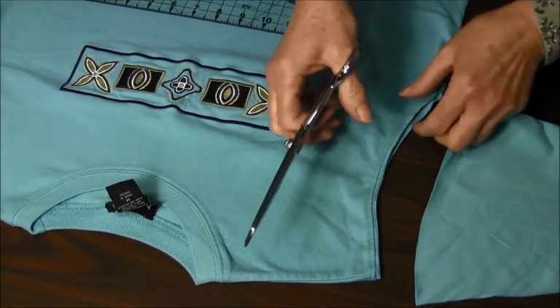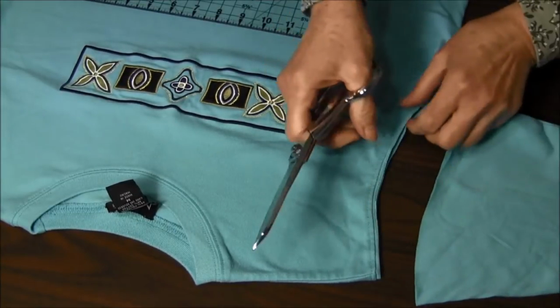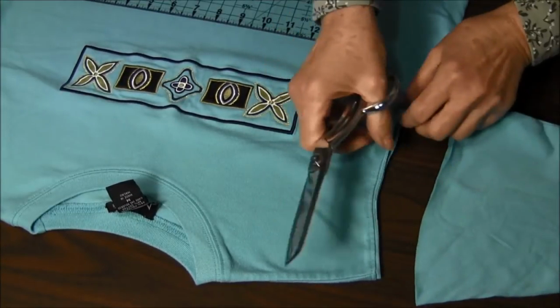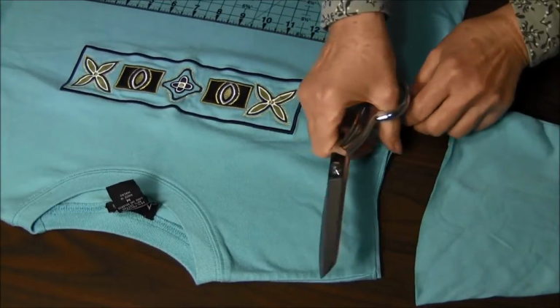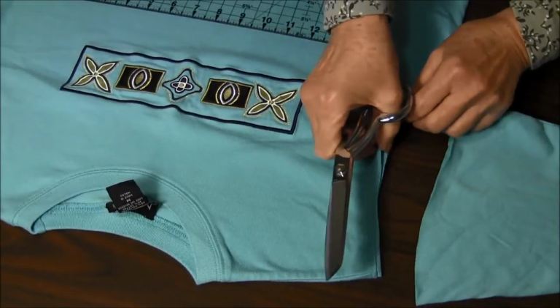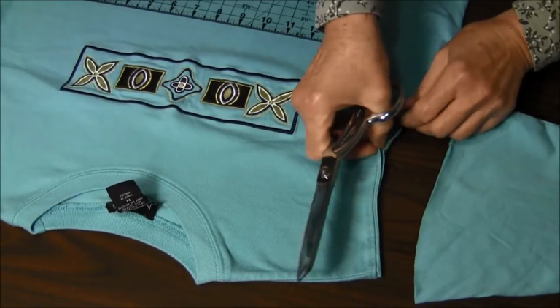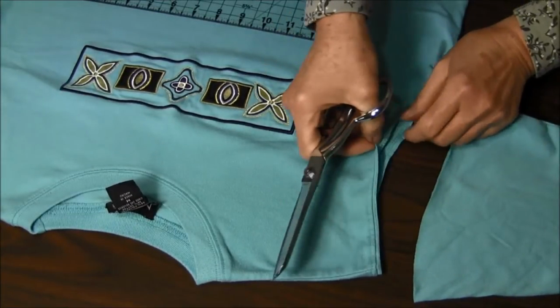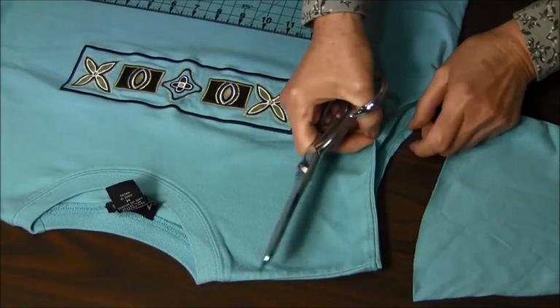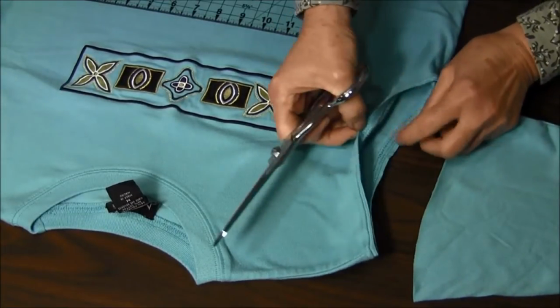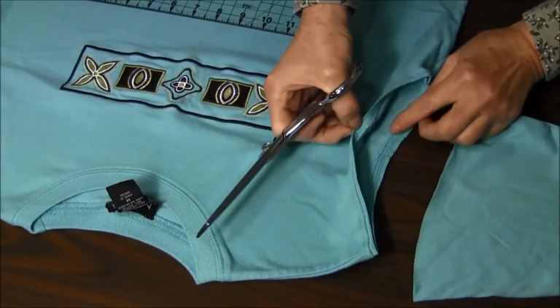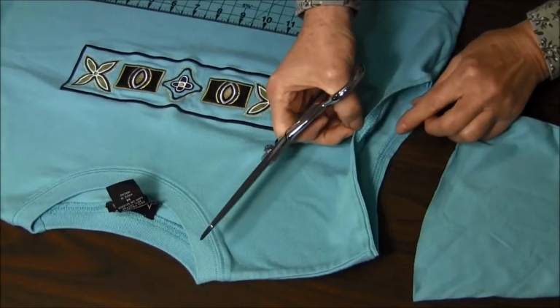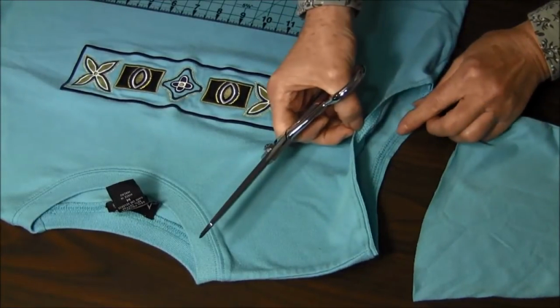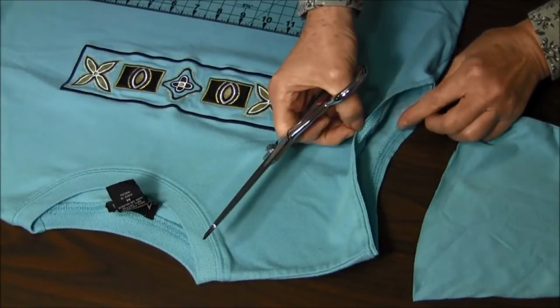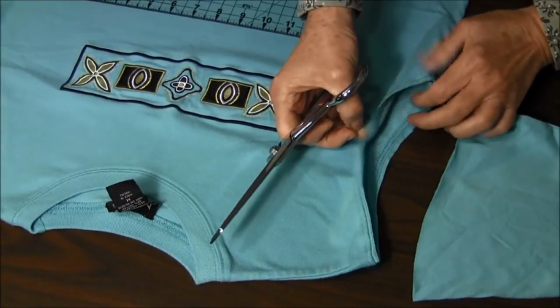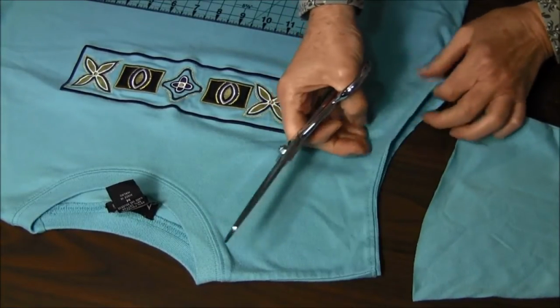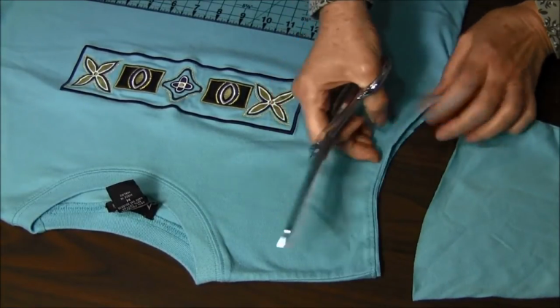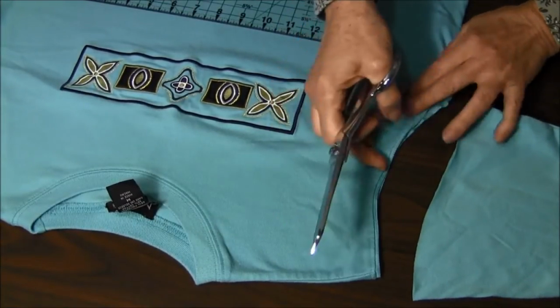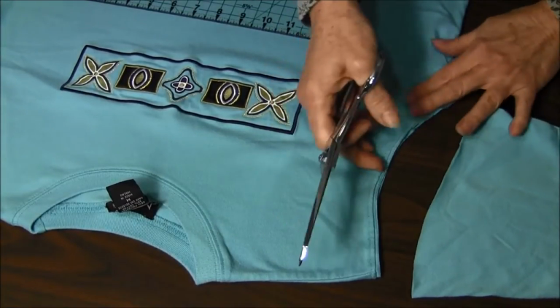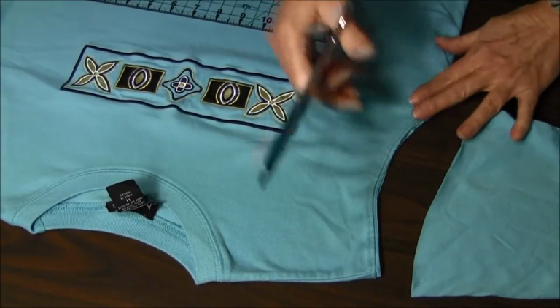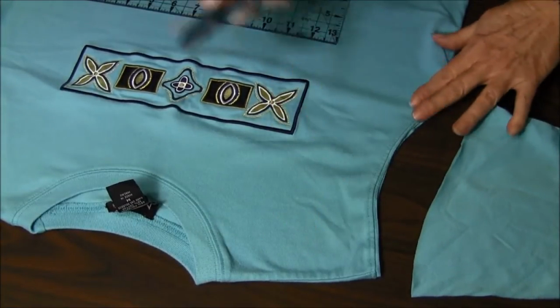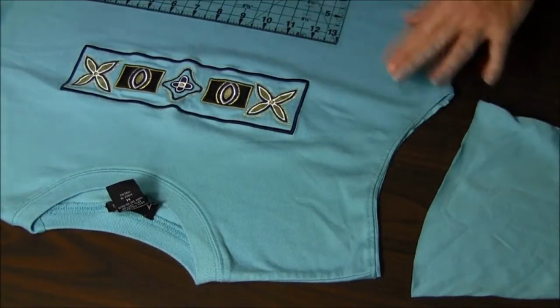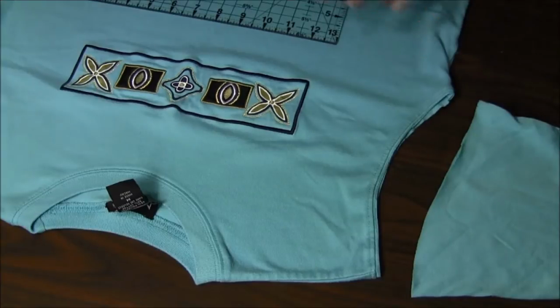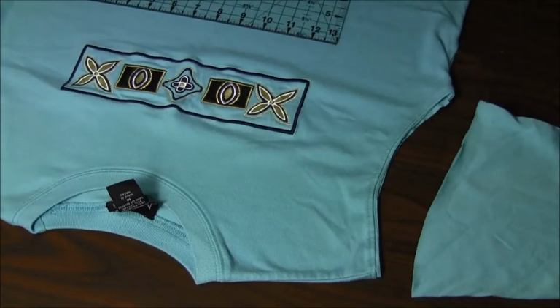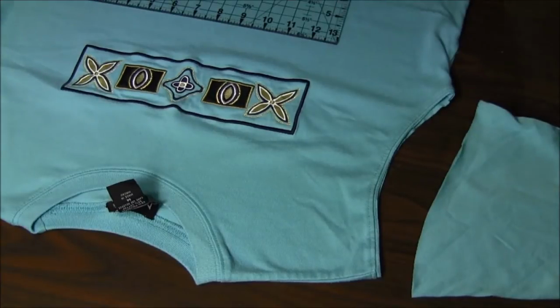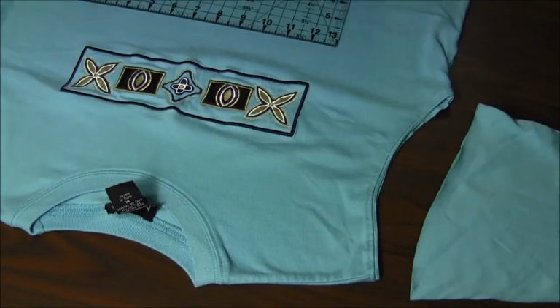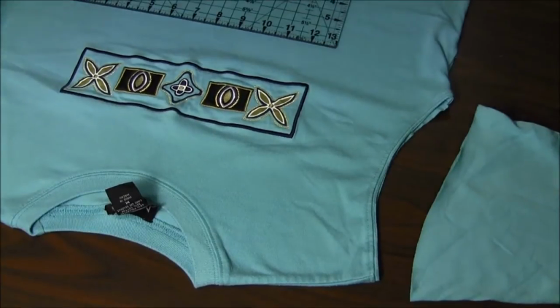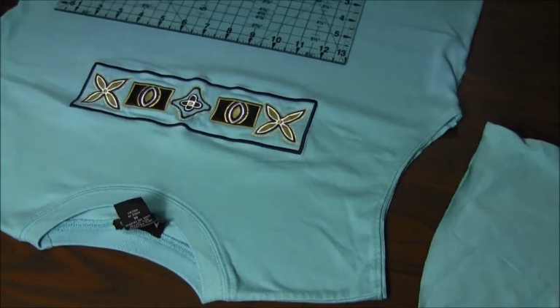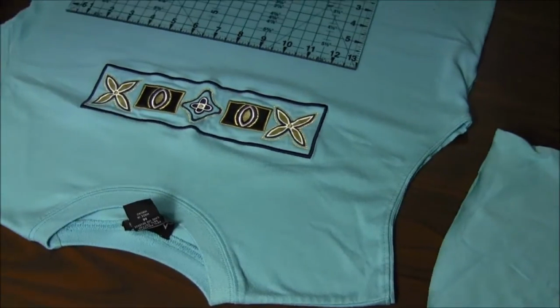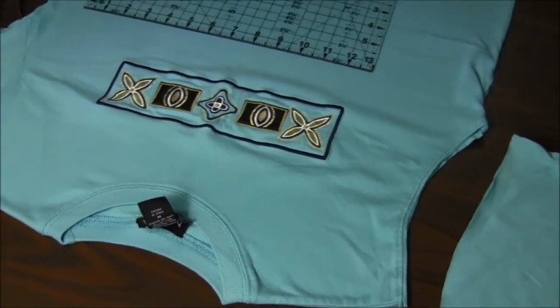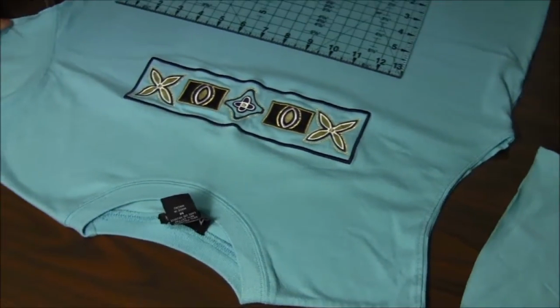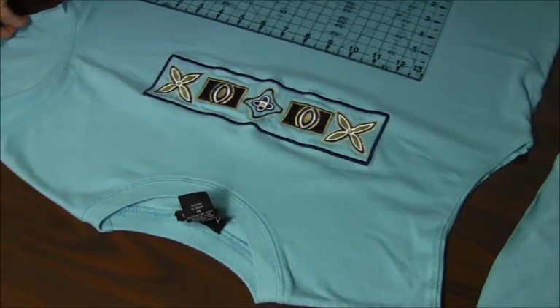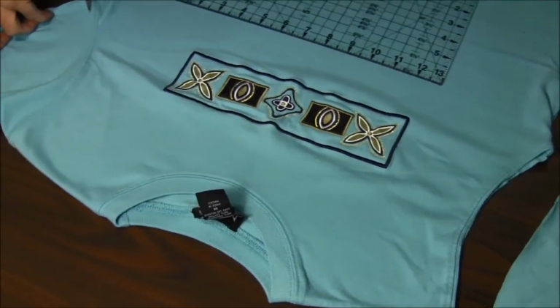As you can see, this is where the seam is.